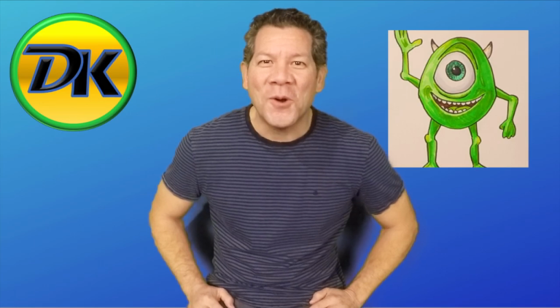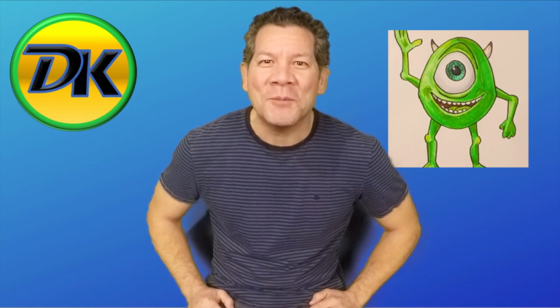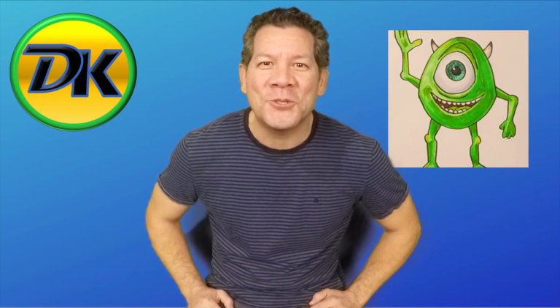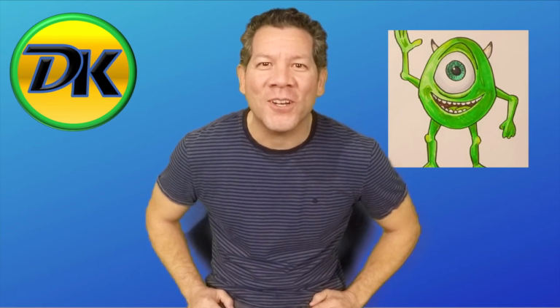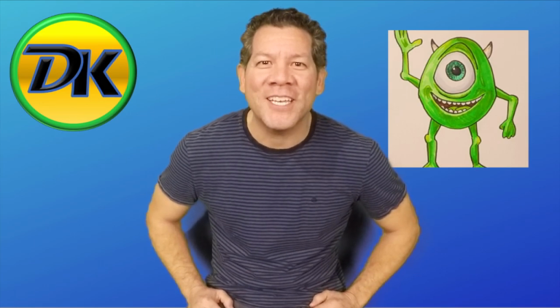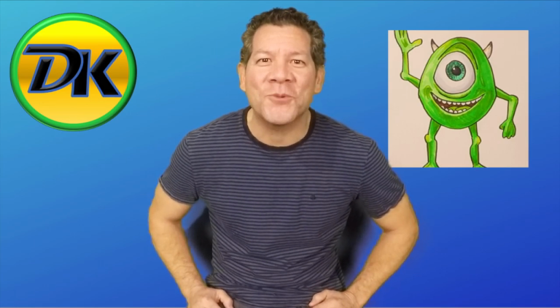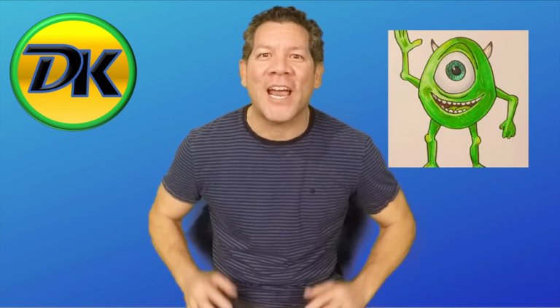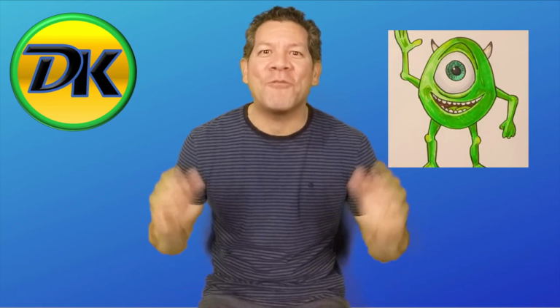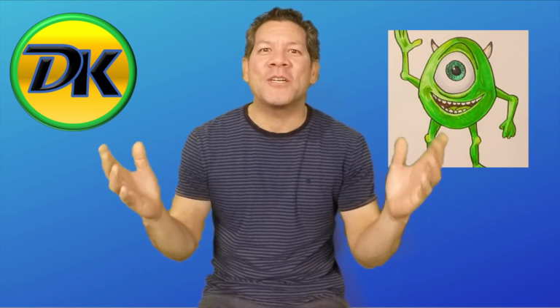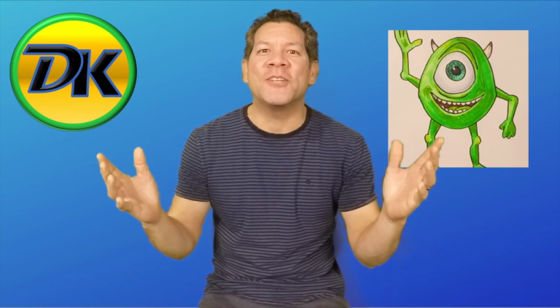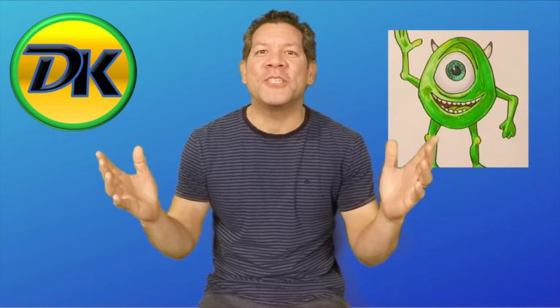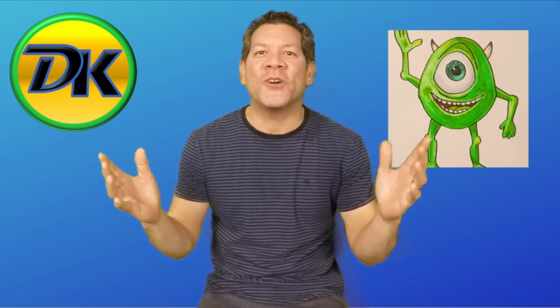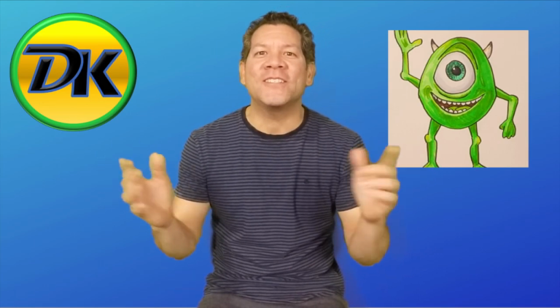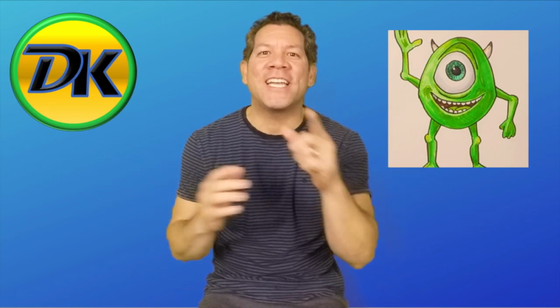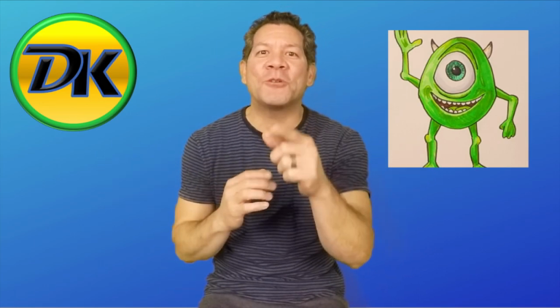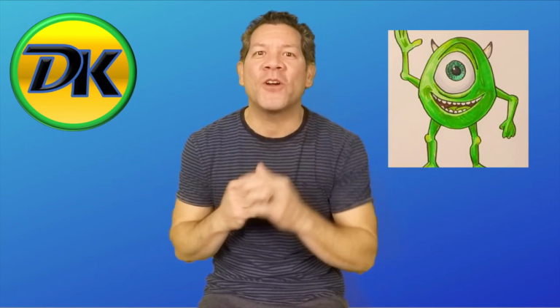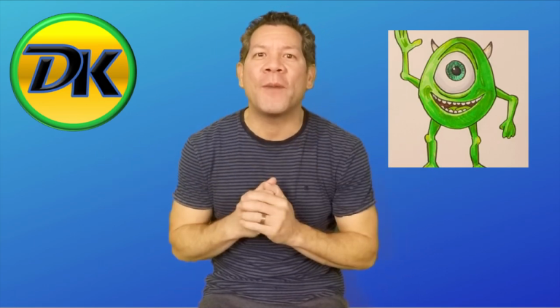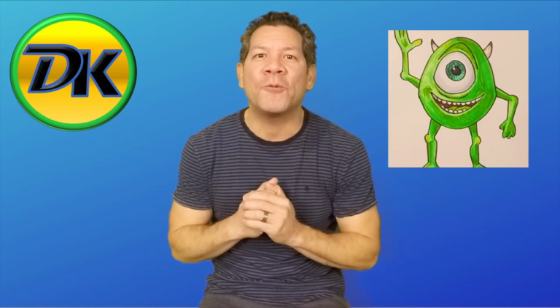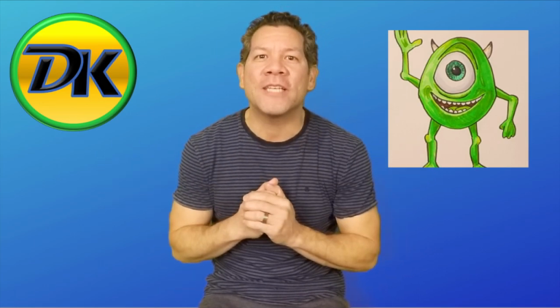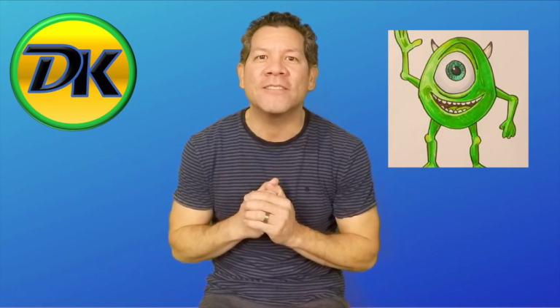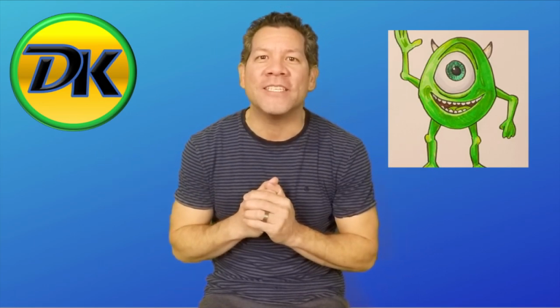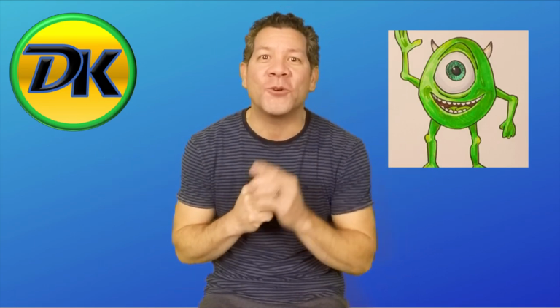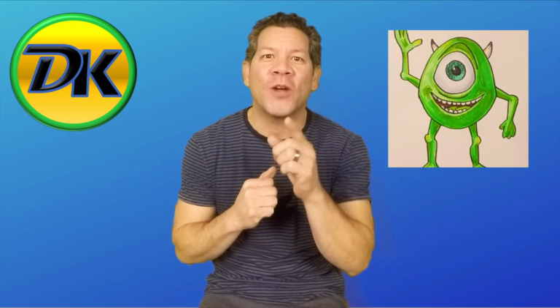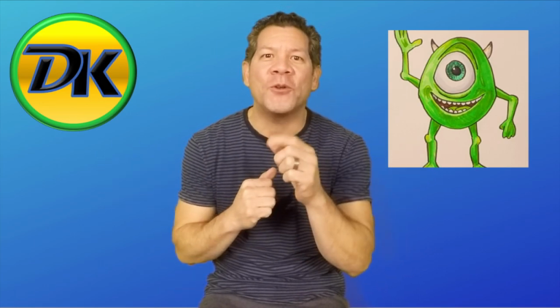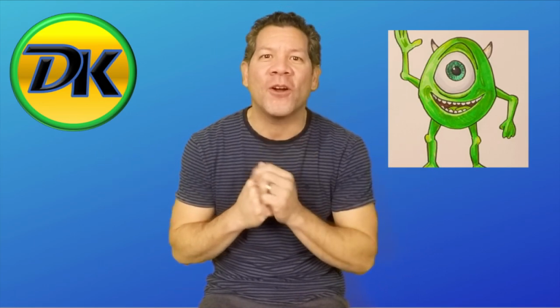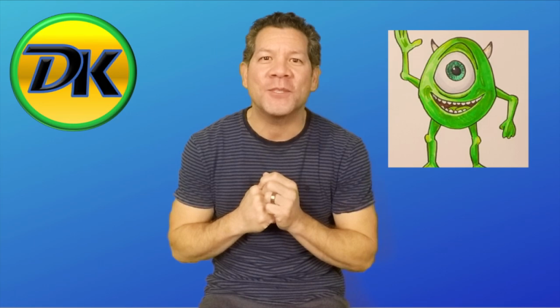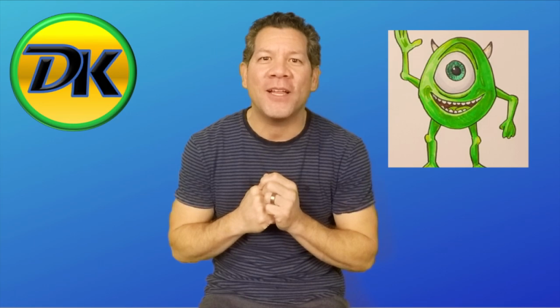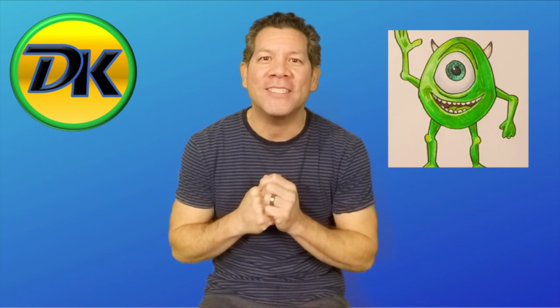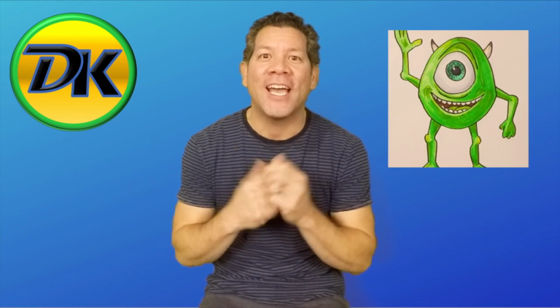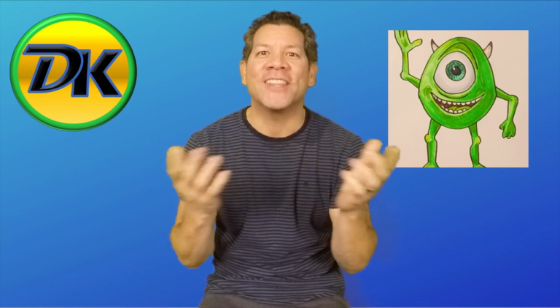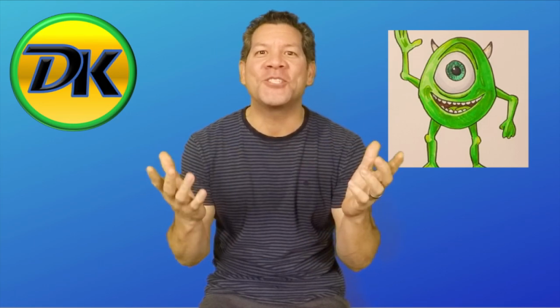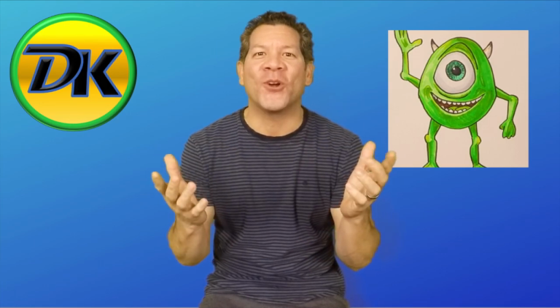Welcome to Draw Kids where everyone can learn to draw. Today we're drawing Mike Wazowski. So grab your art supplies and let's draw.